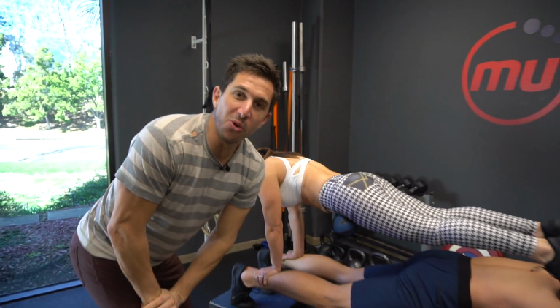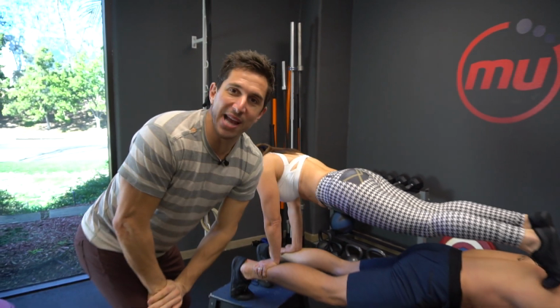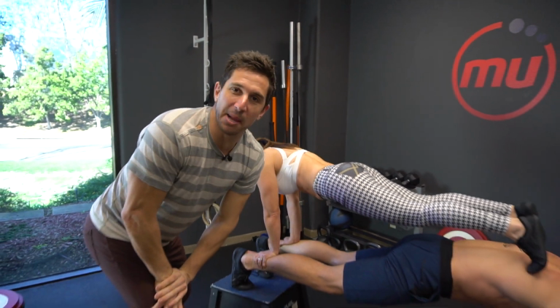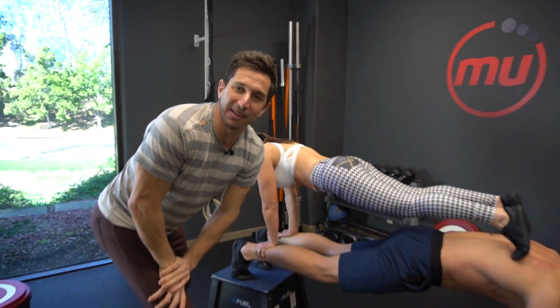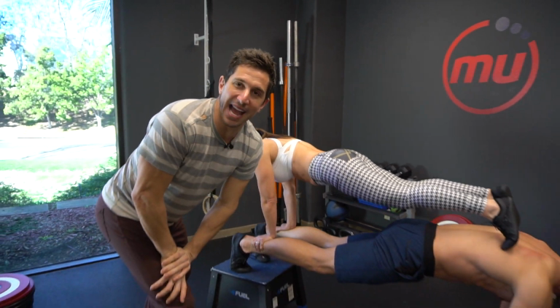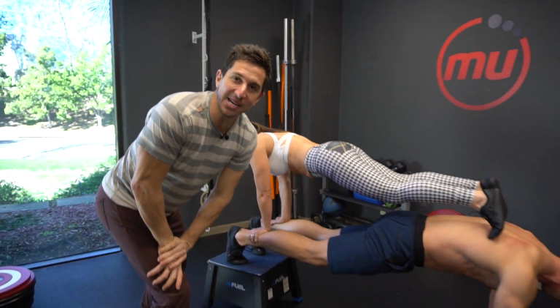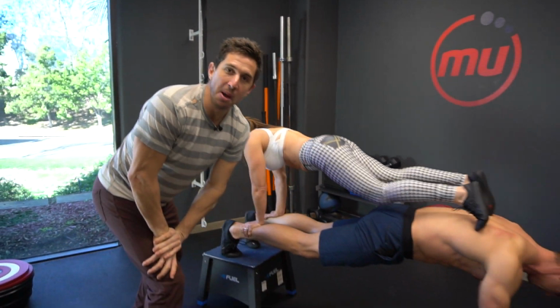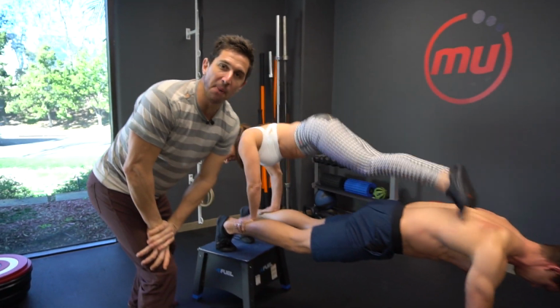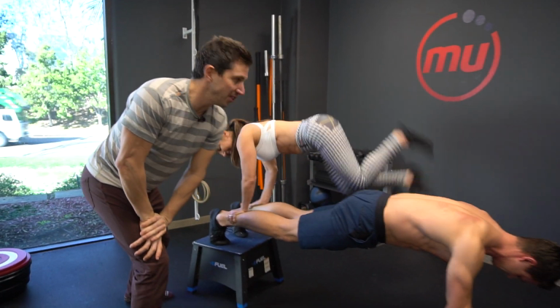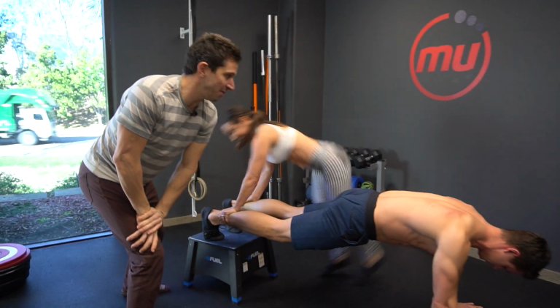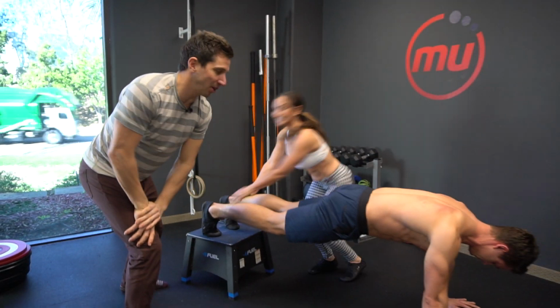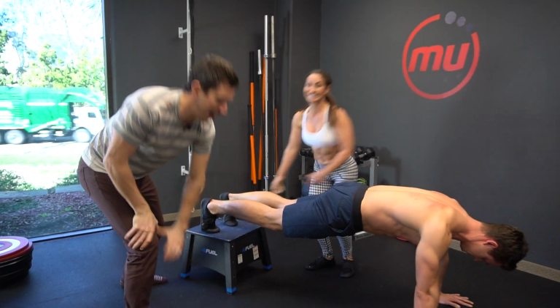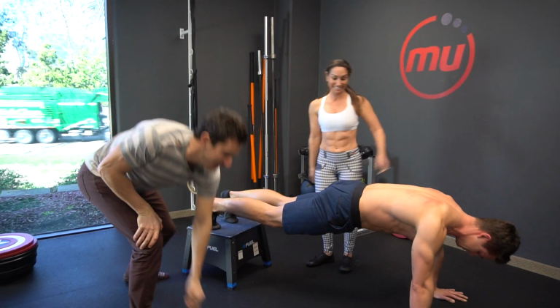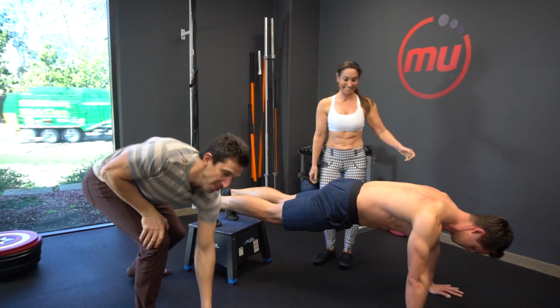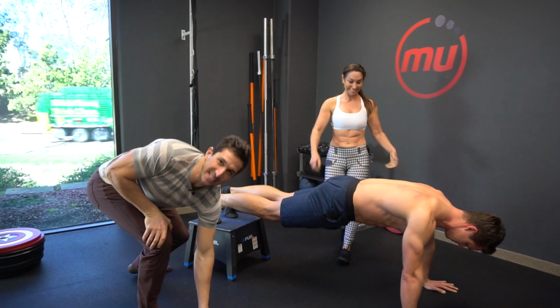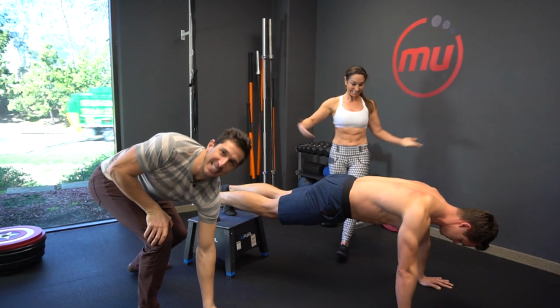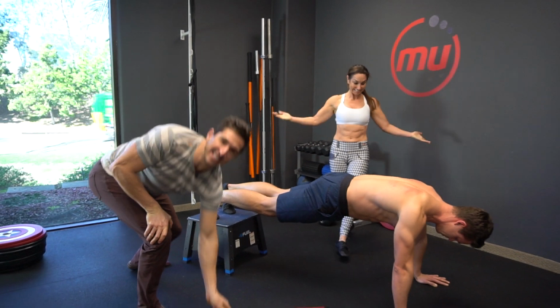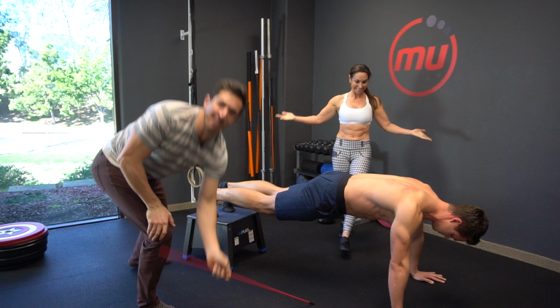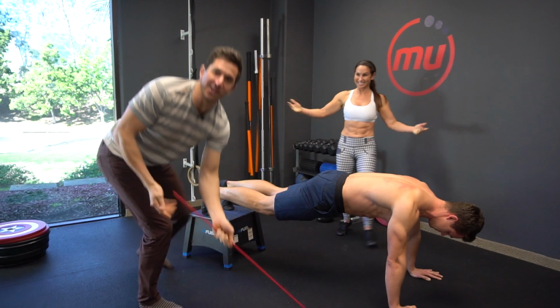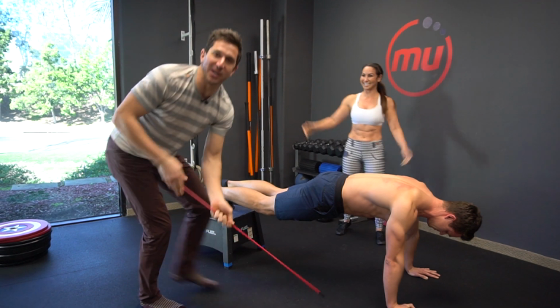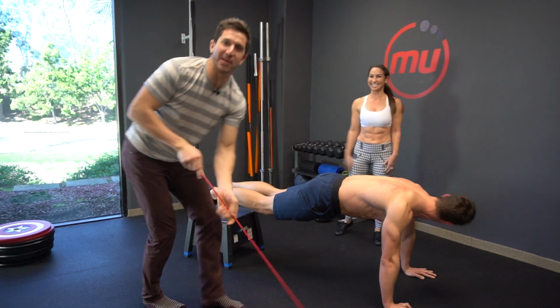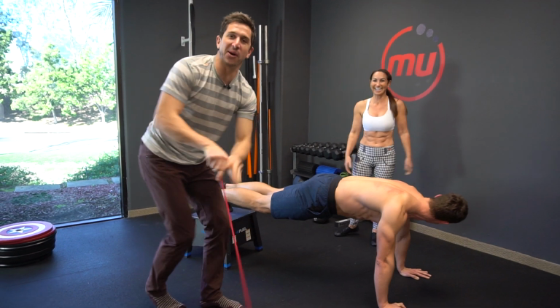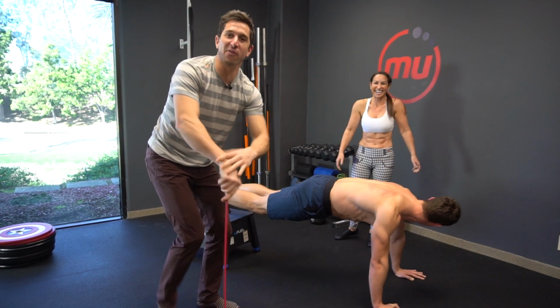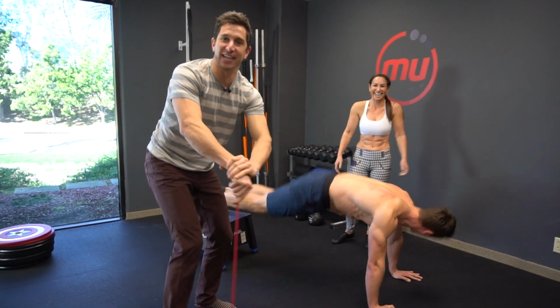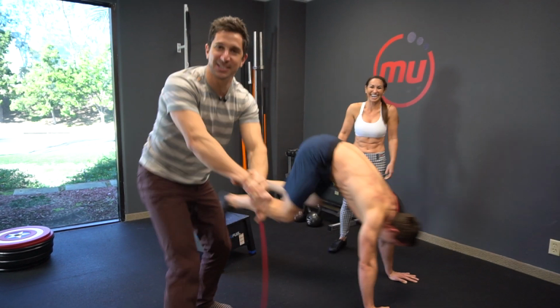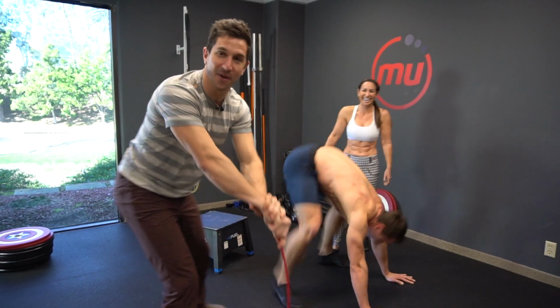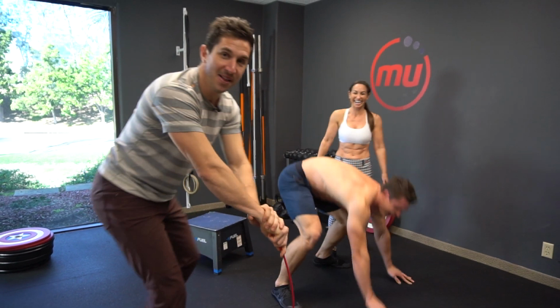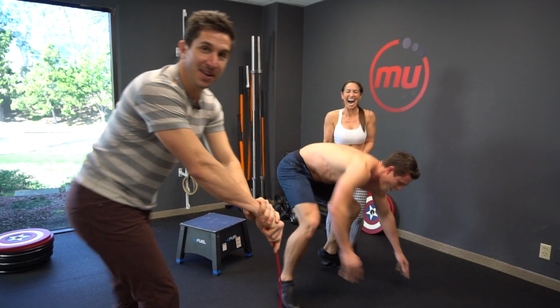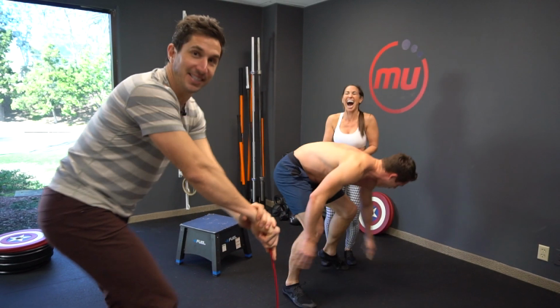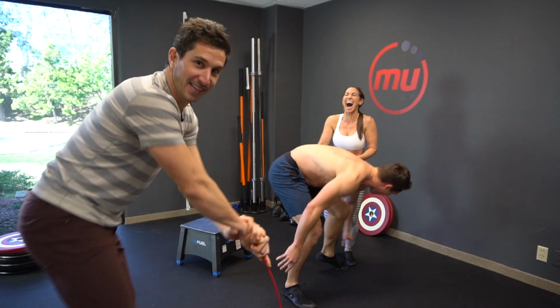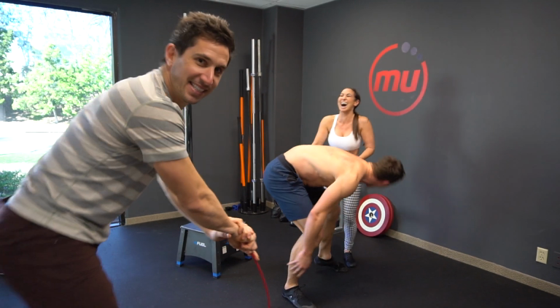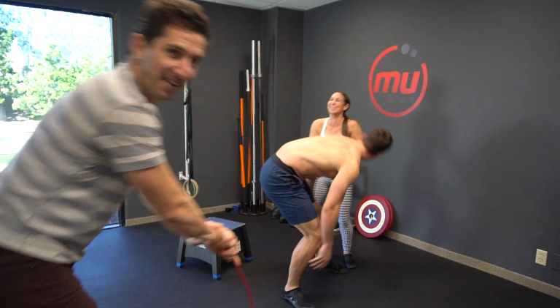Two ways to plank. Both of them are great. There's 67 other ways we didn't go over yet. So, until next time.